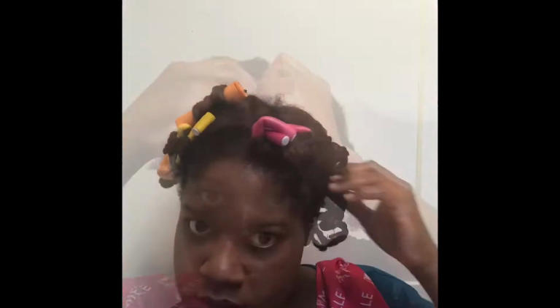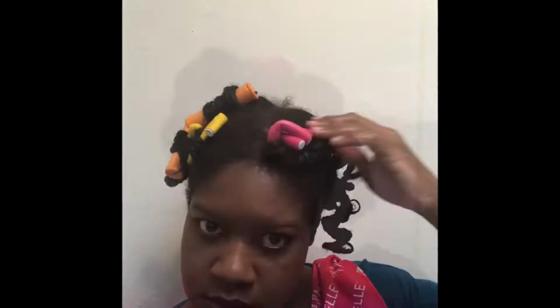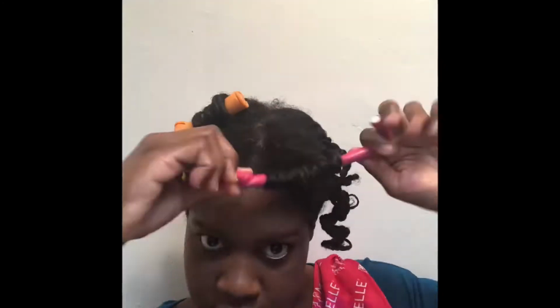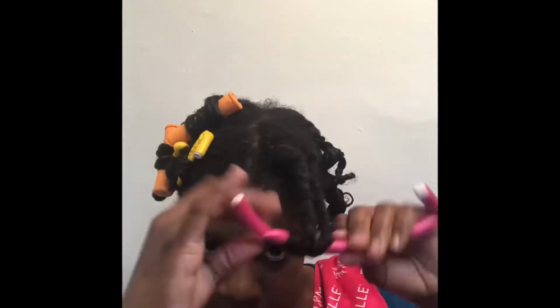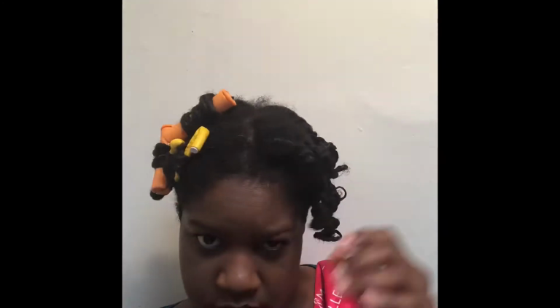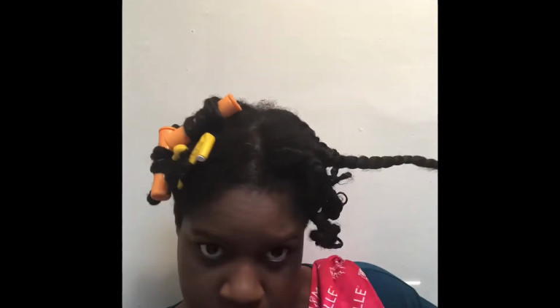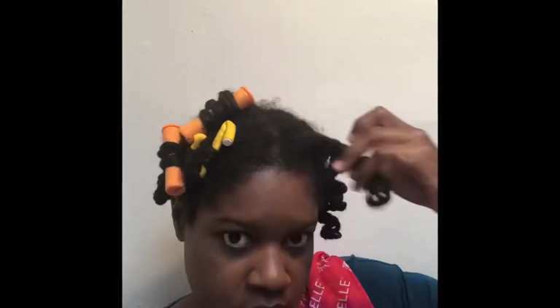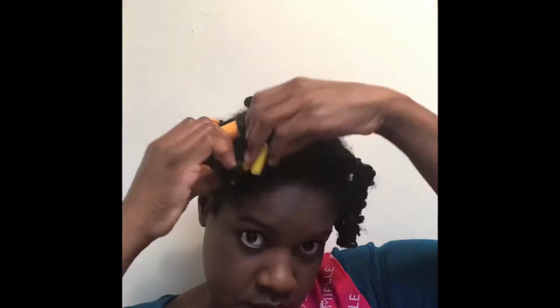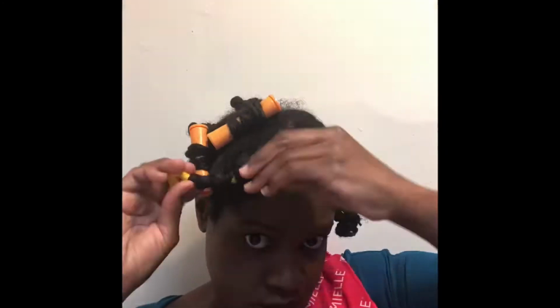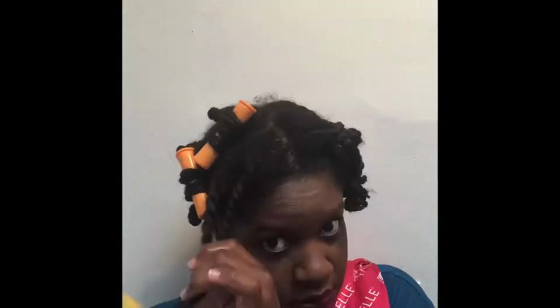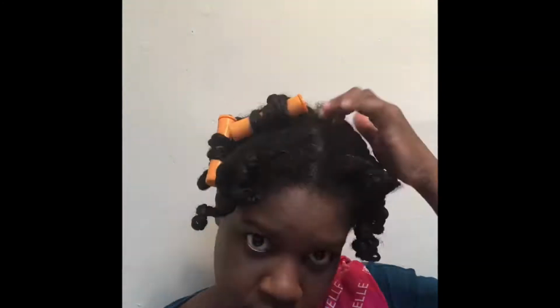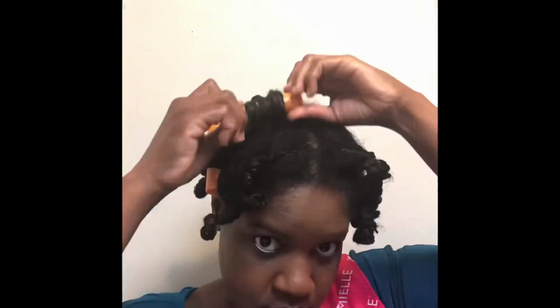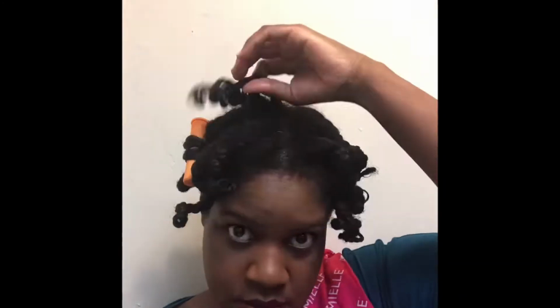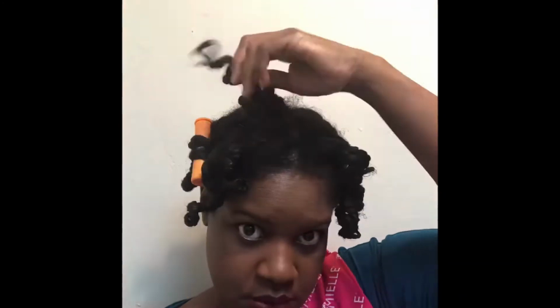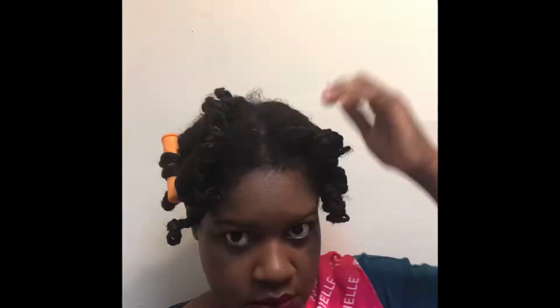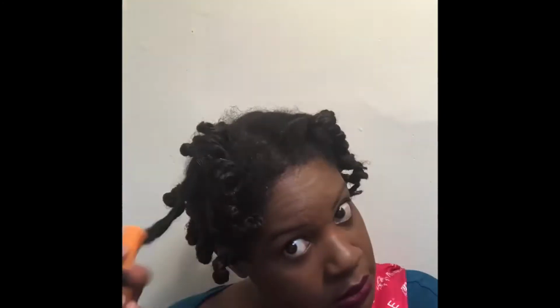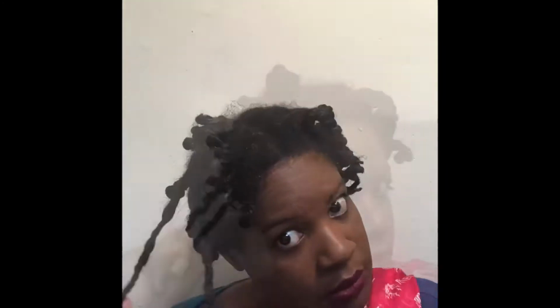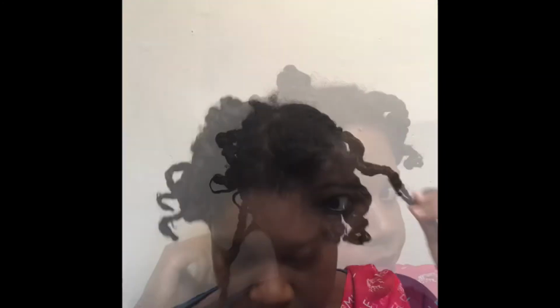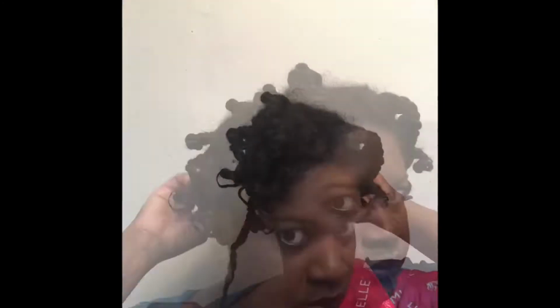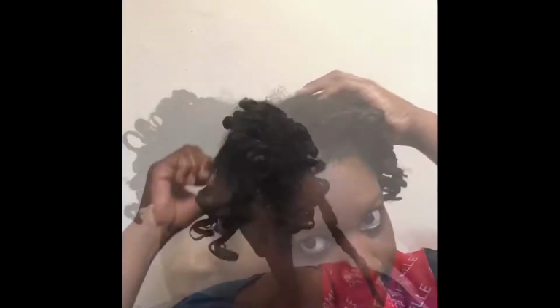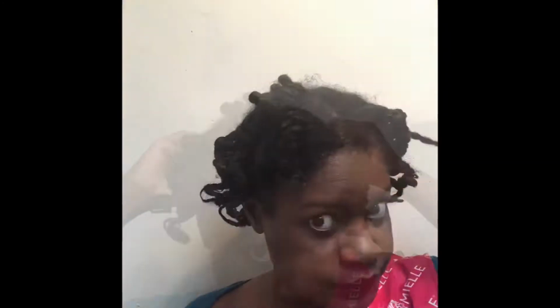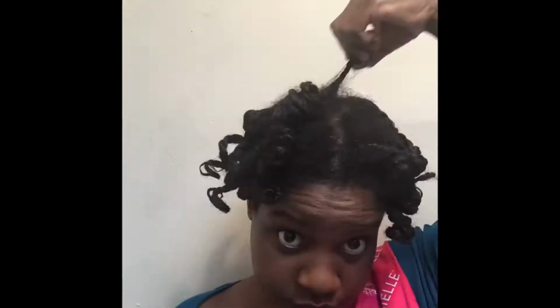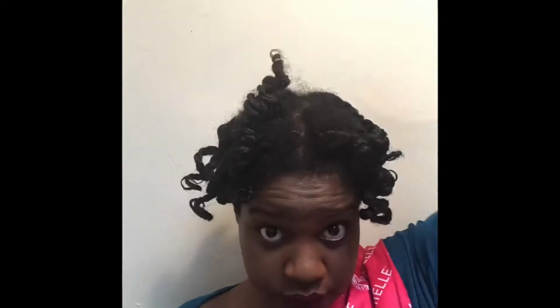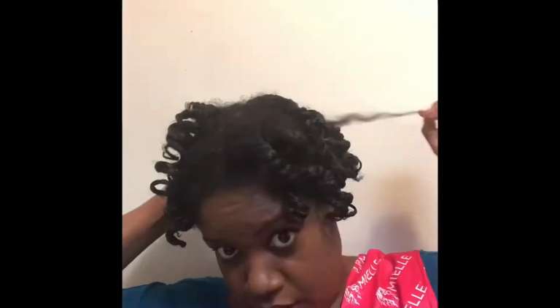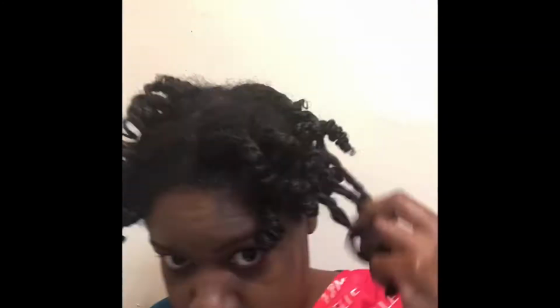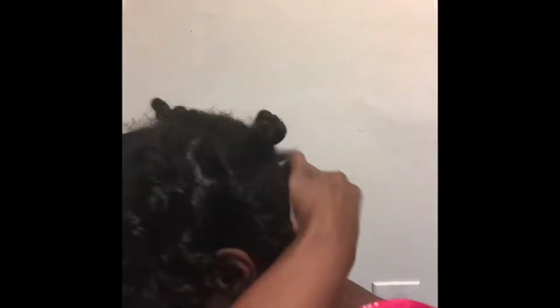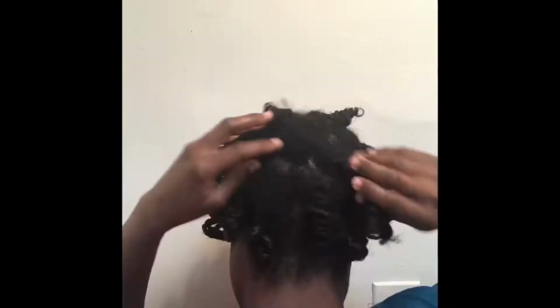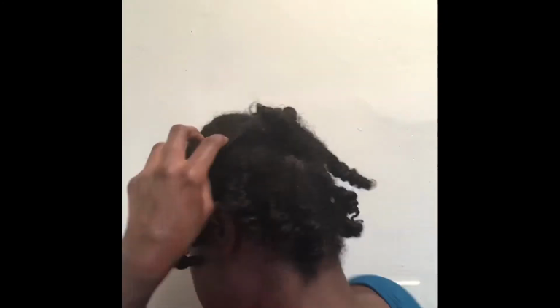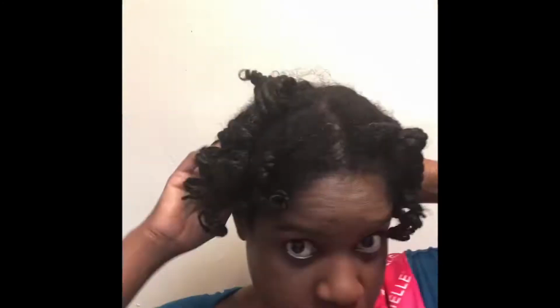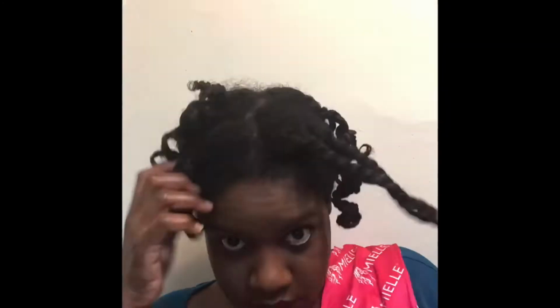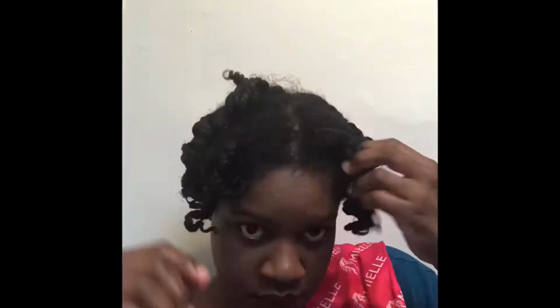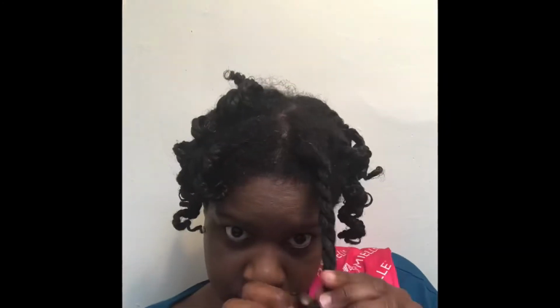It's the next day and I'm taking down my twists. I am unraveling and separating.